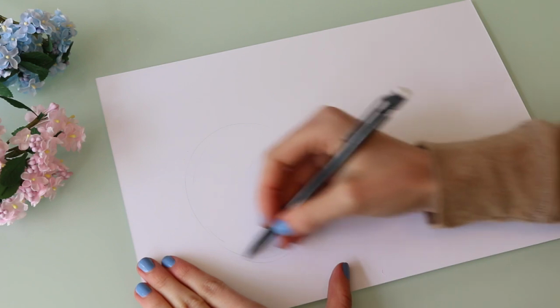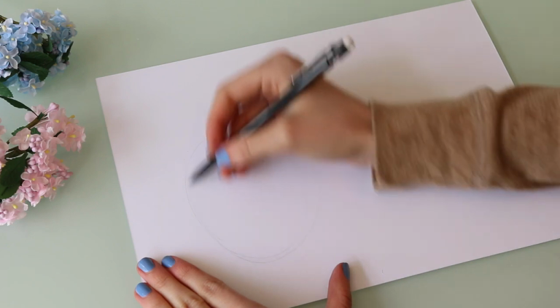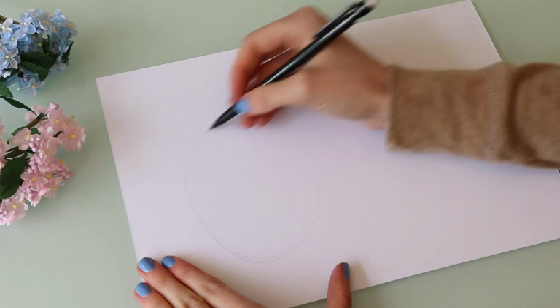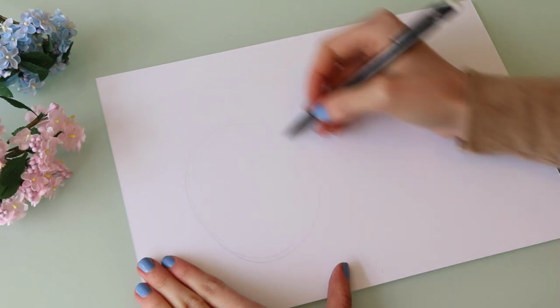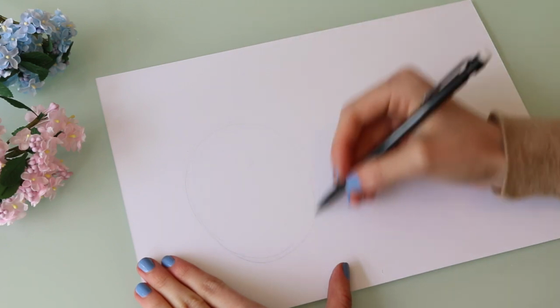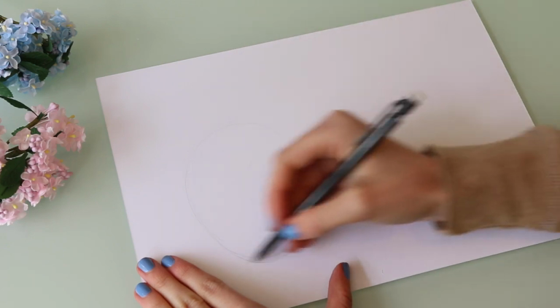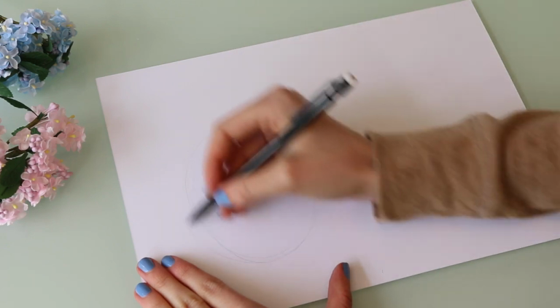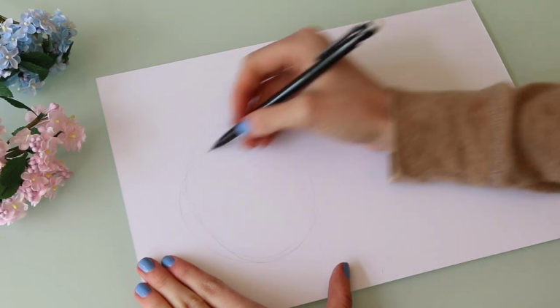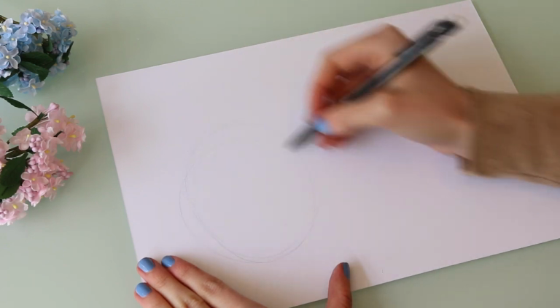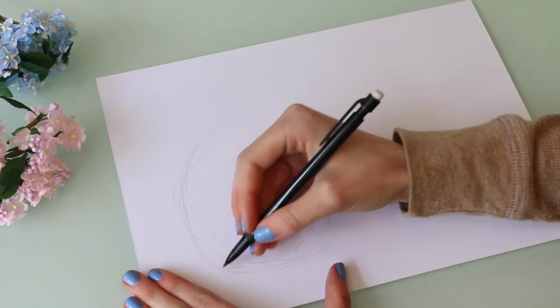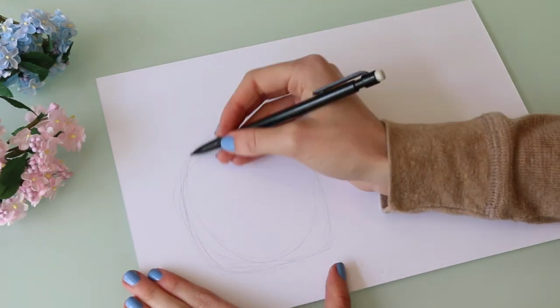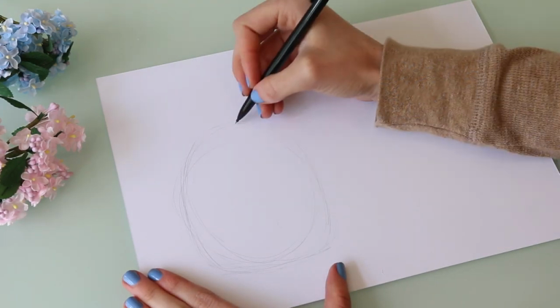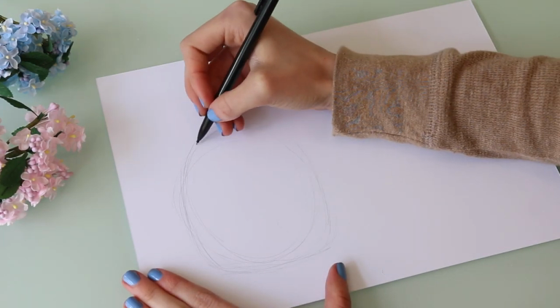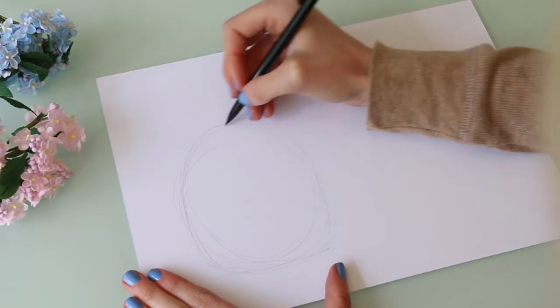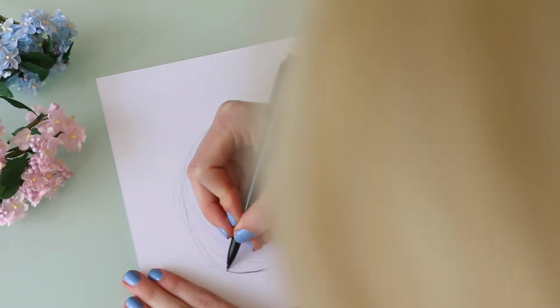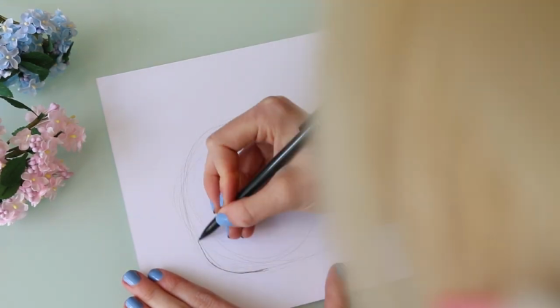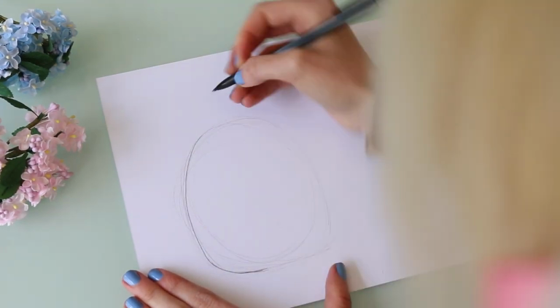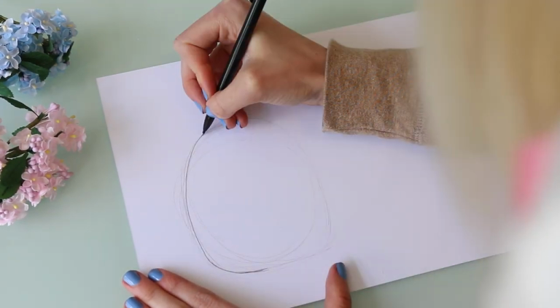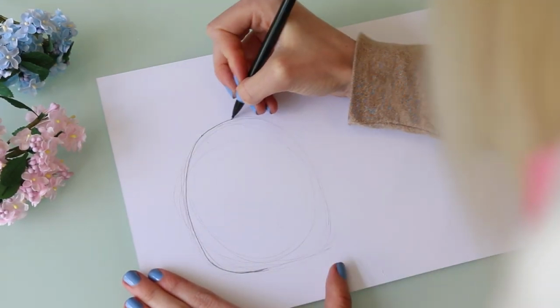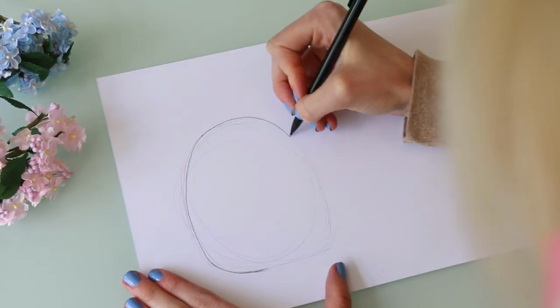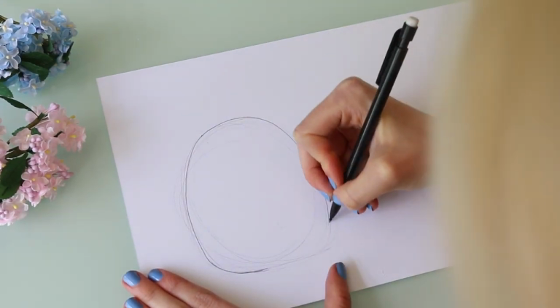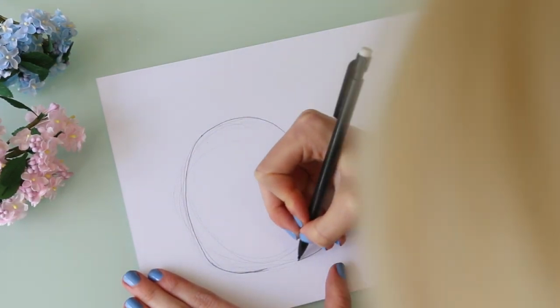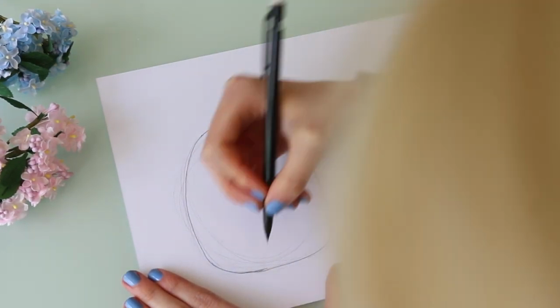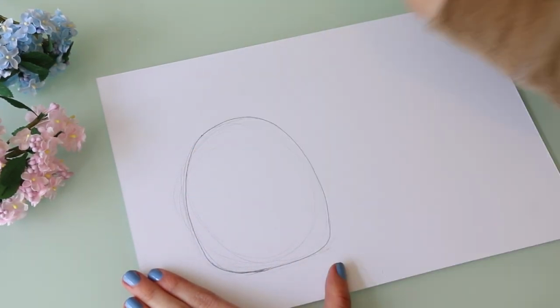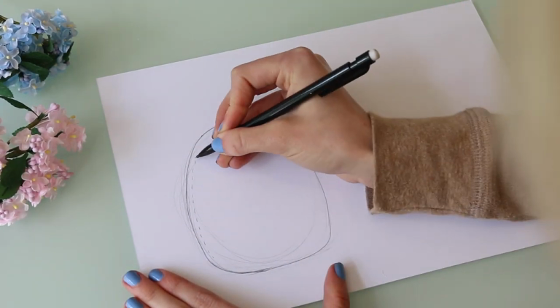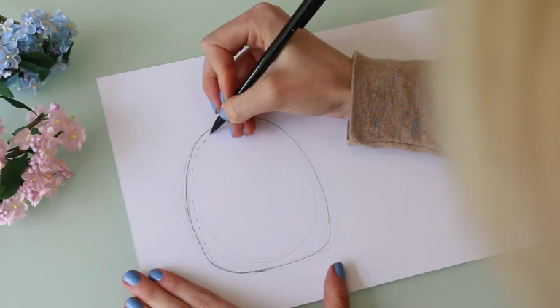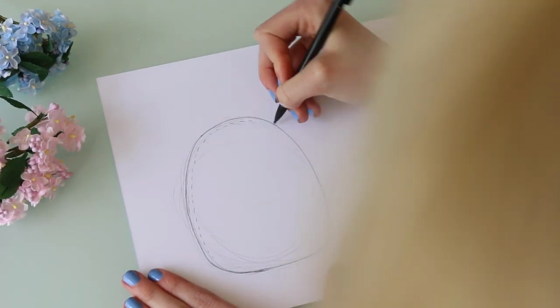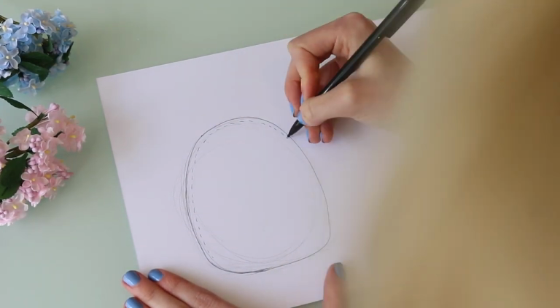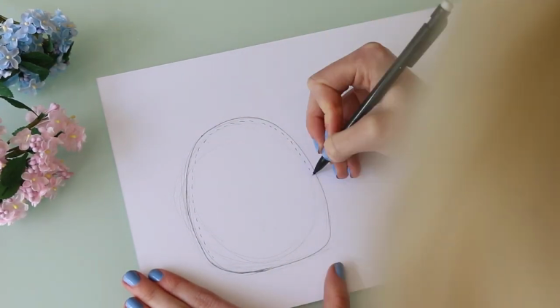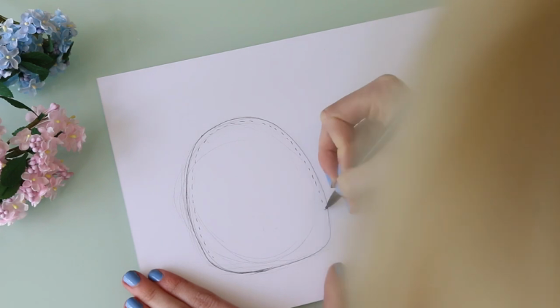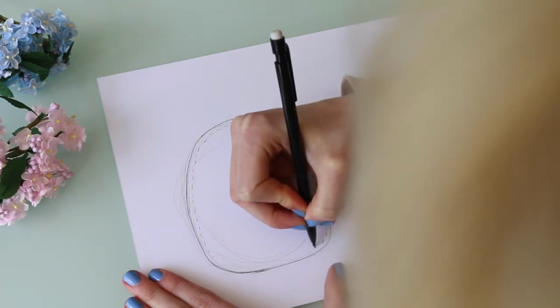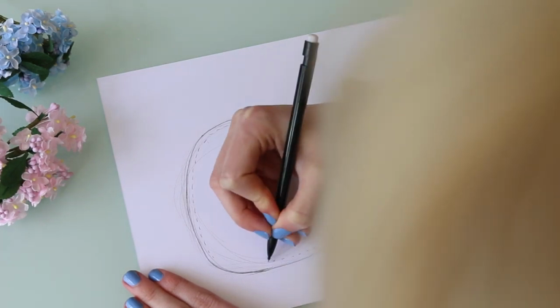To start out we're going to draw a template to make Totoro. For his body we're going to draw an oval shape, and remember to leave space for the stitches.